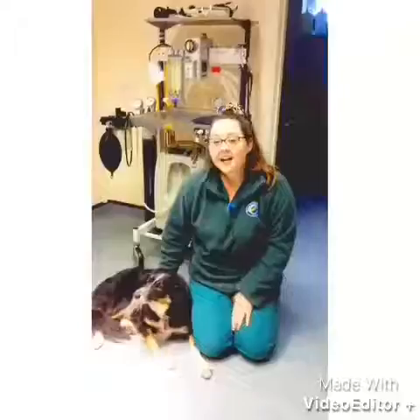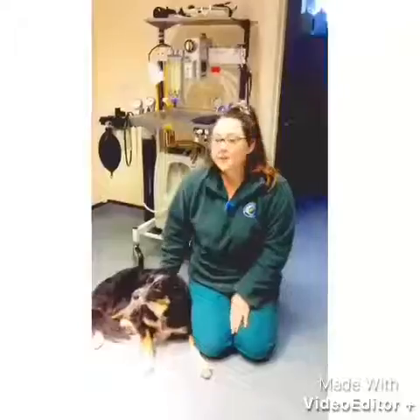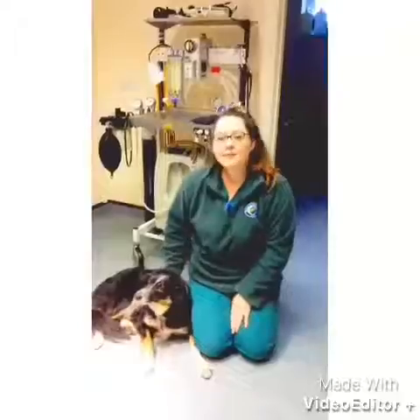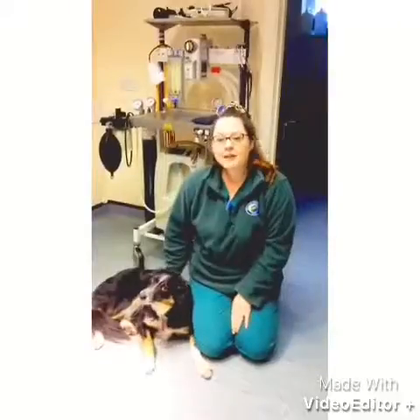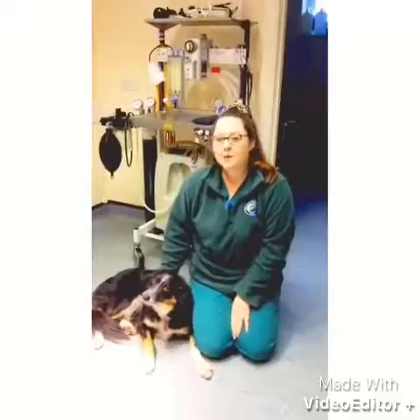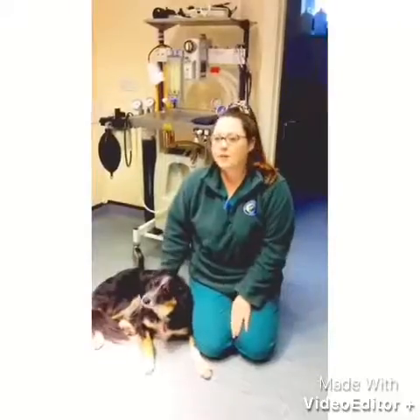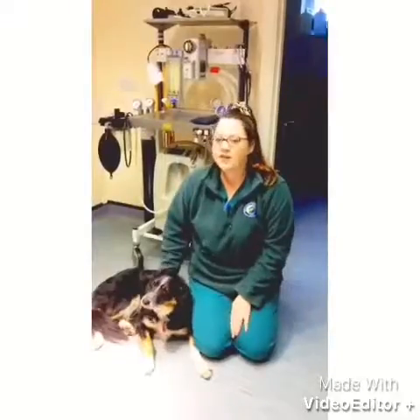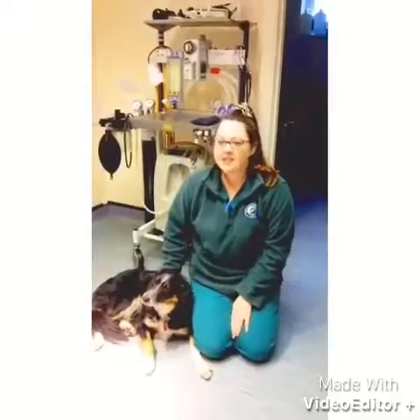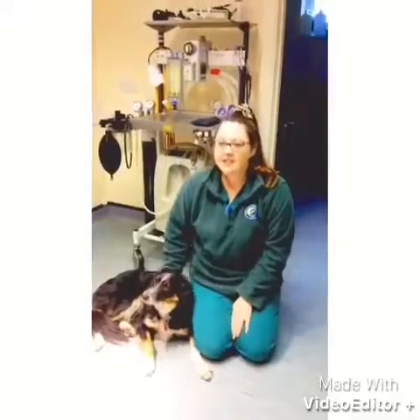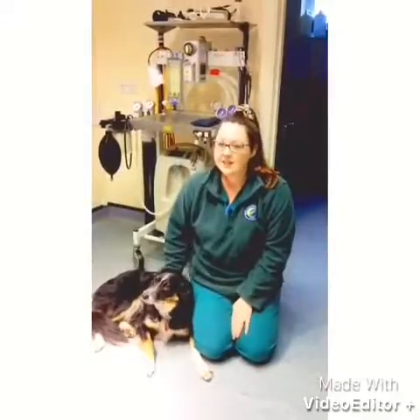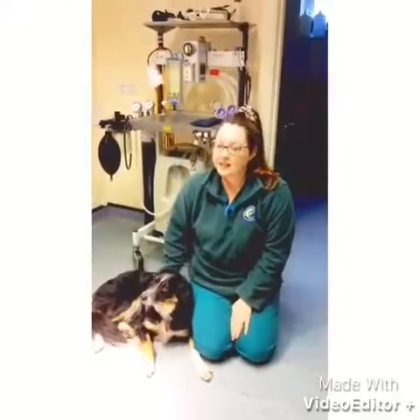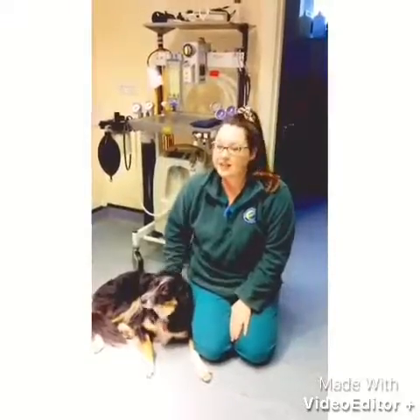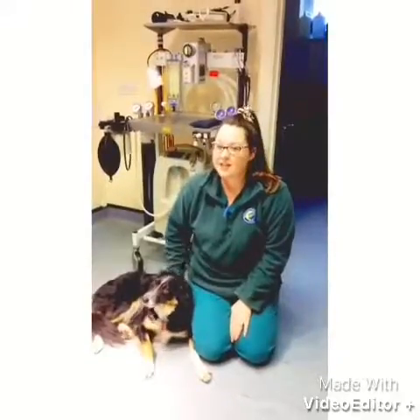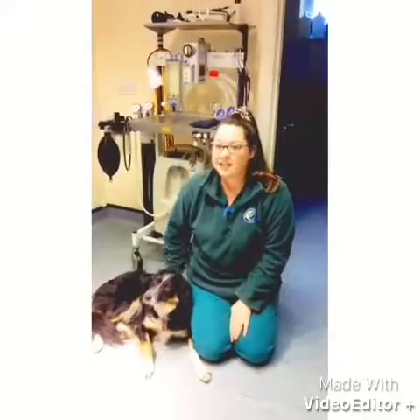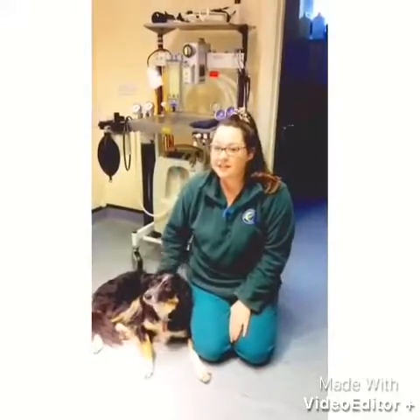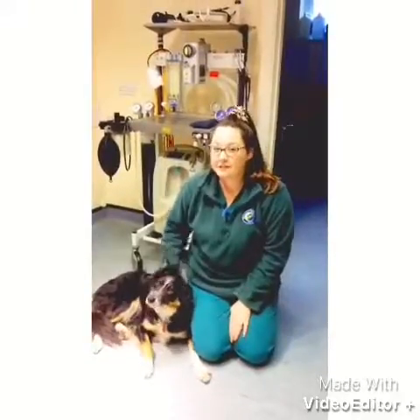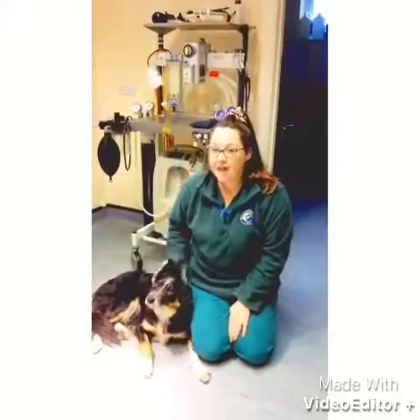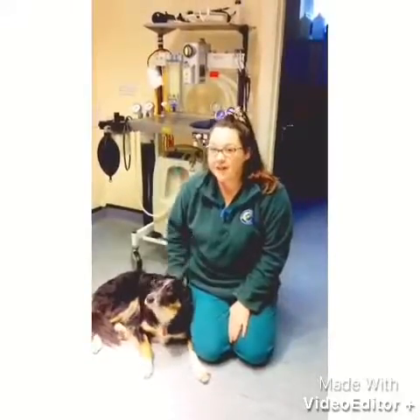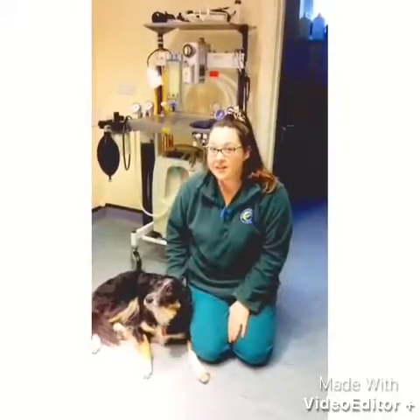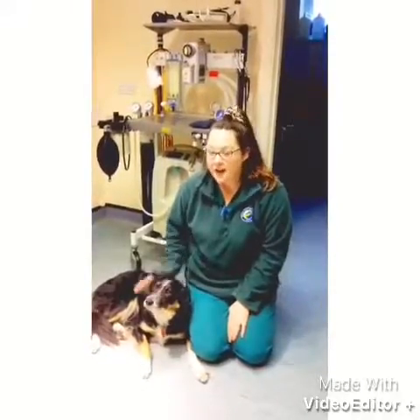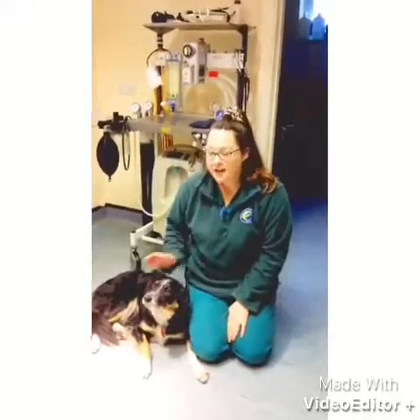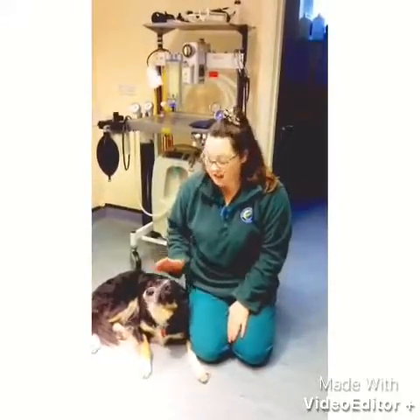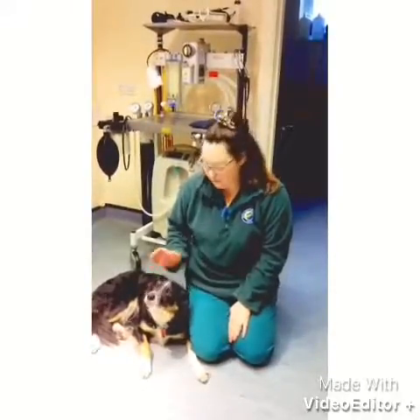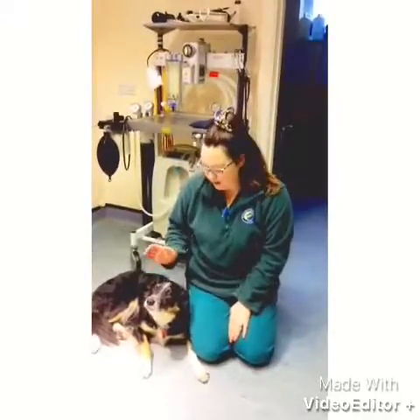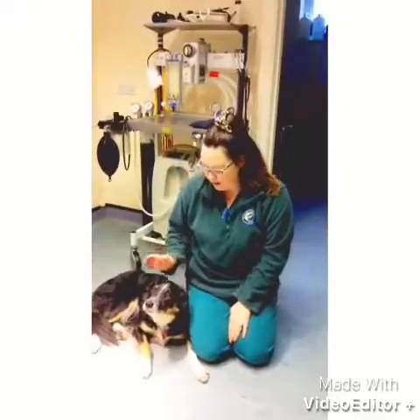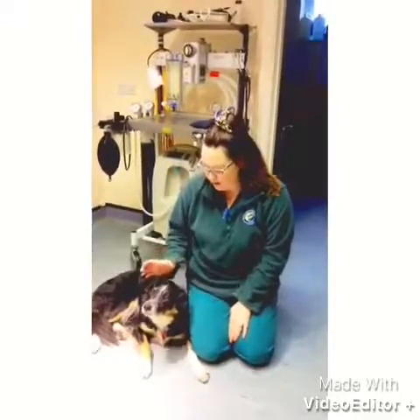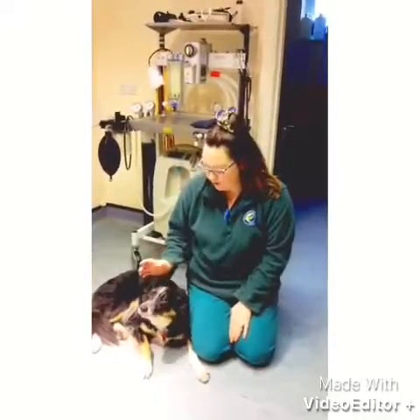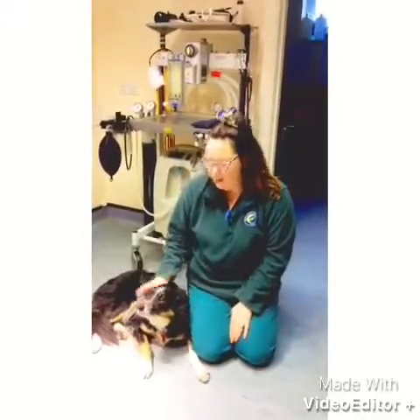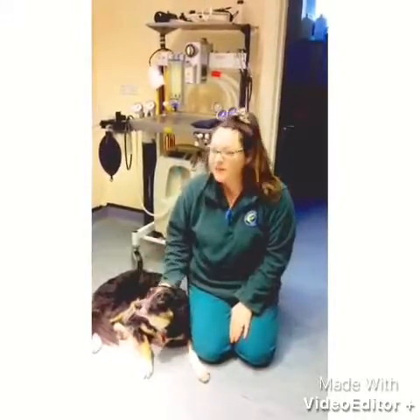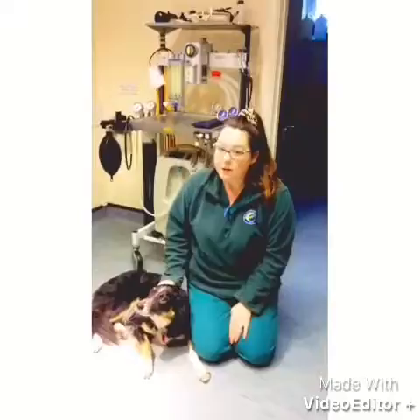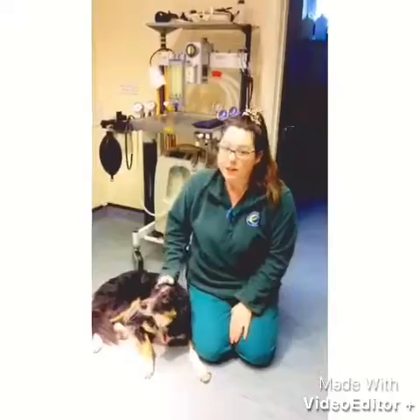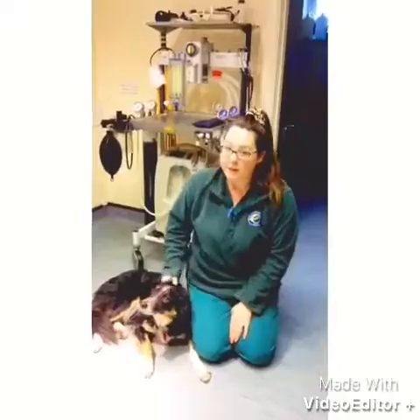Hello, my name is Emma. I'm one of the nurses from Alexander and Healfields Vets and today we are going to talk about nail clipping.